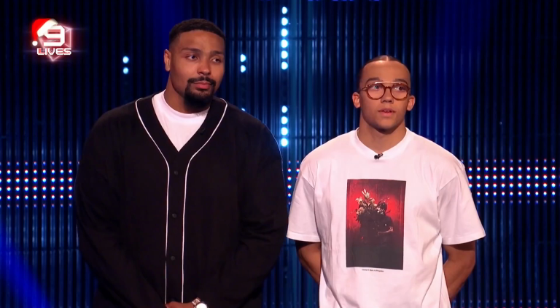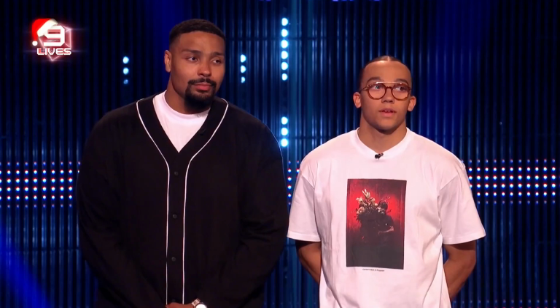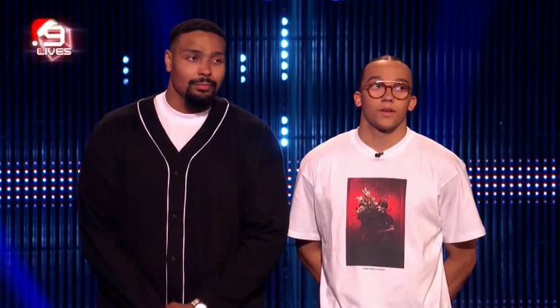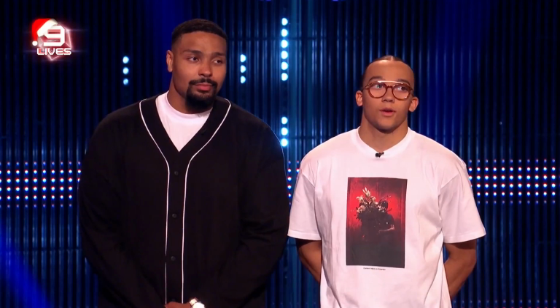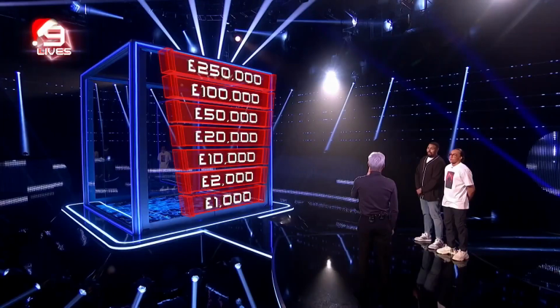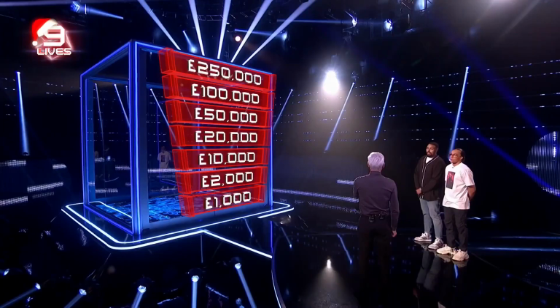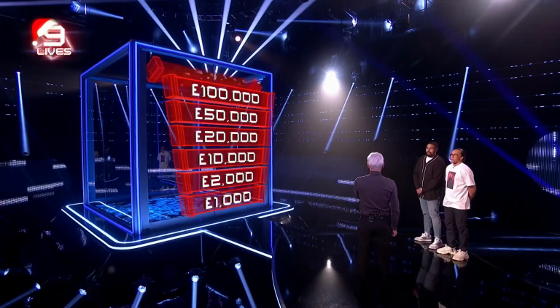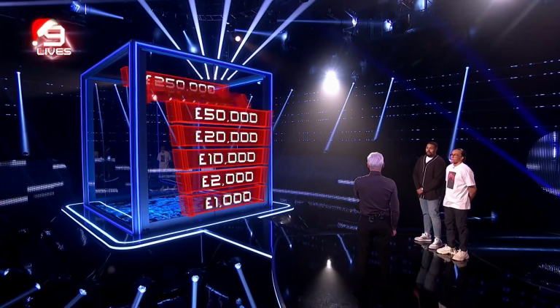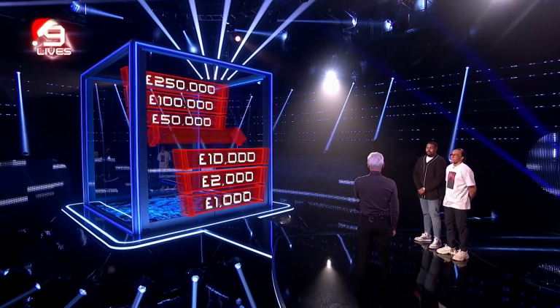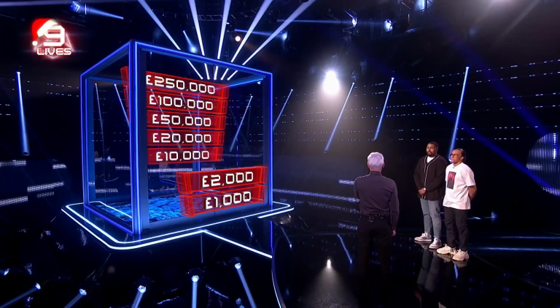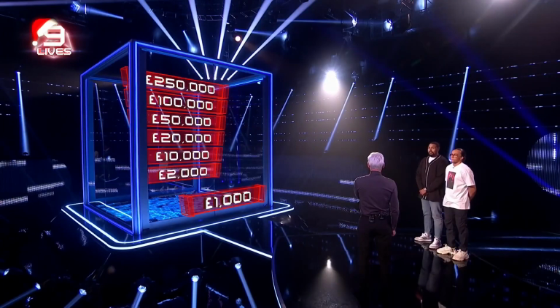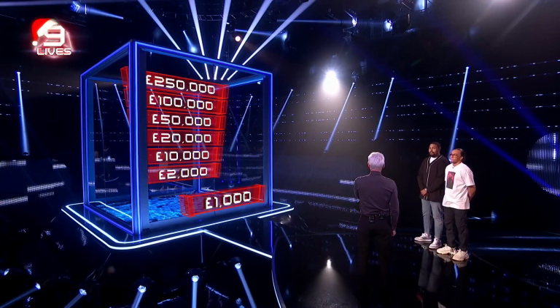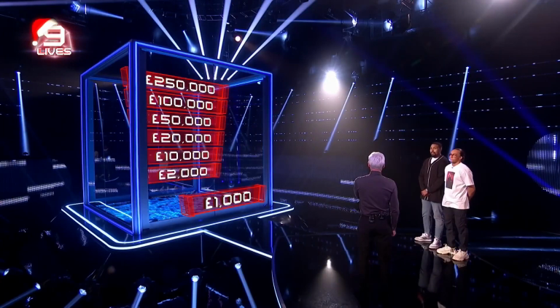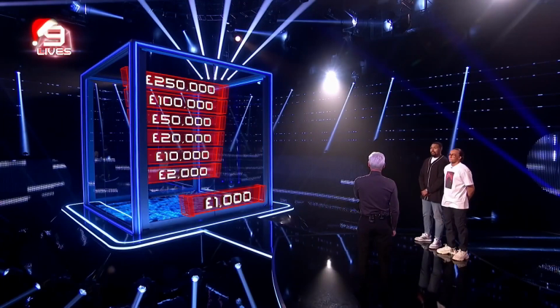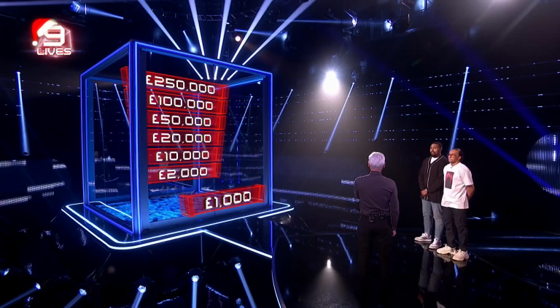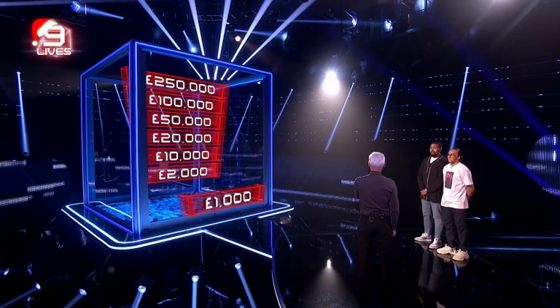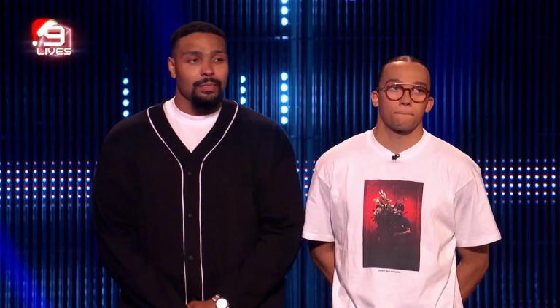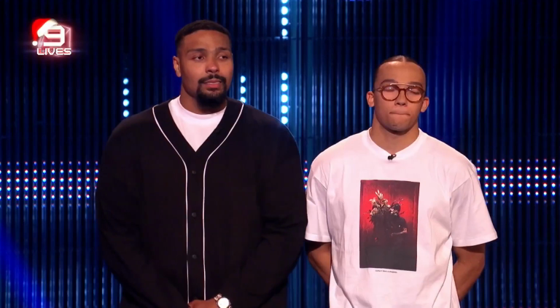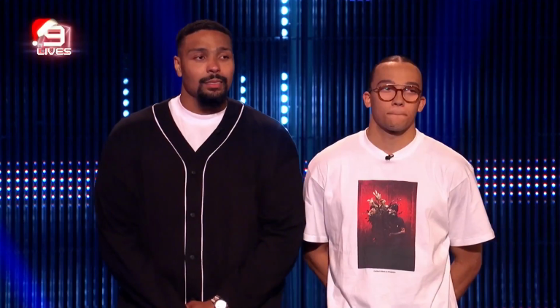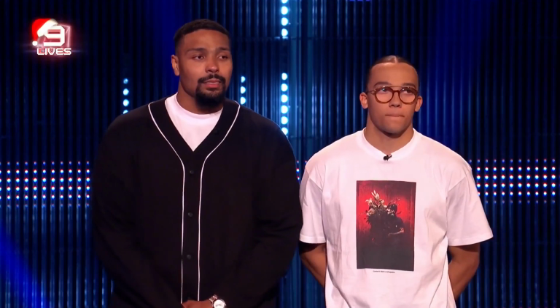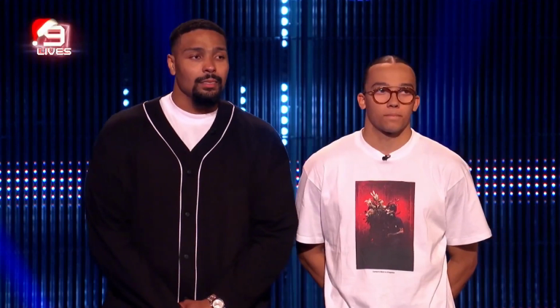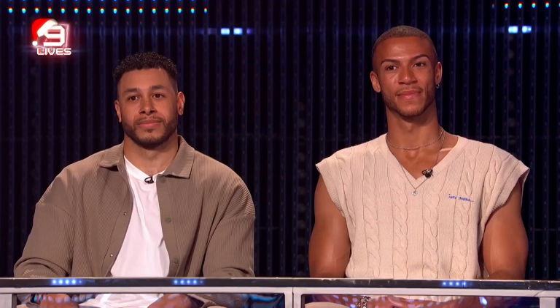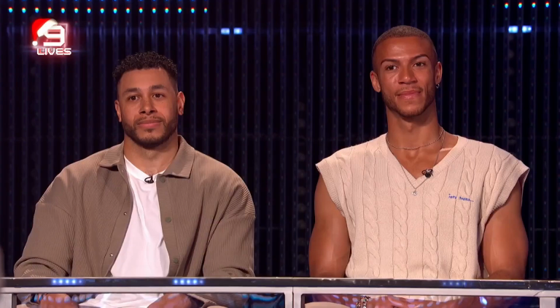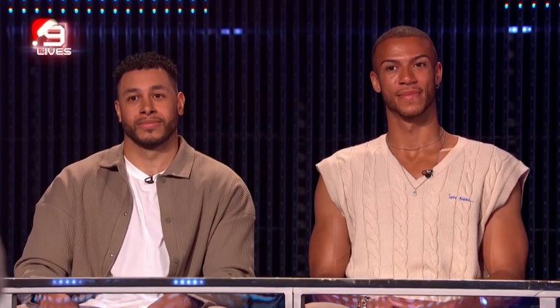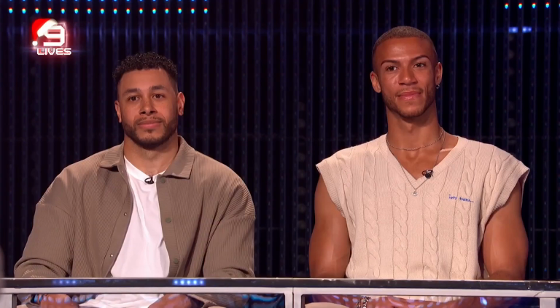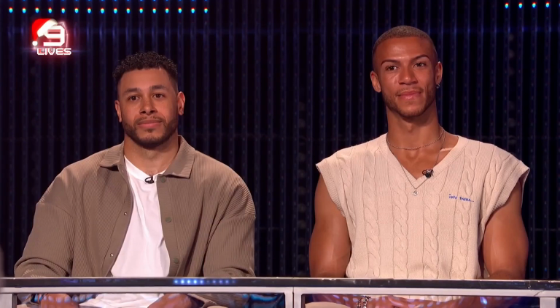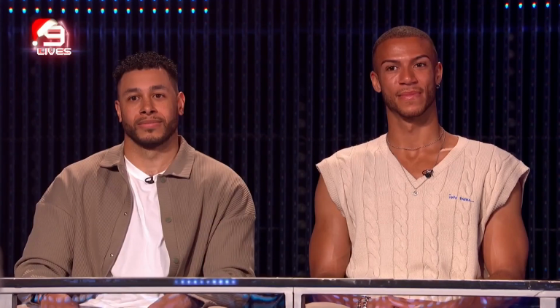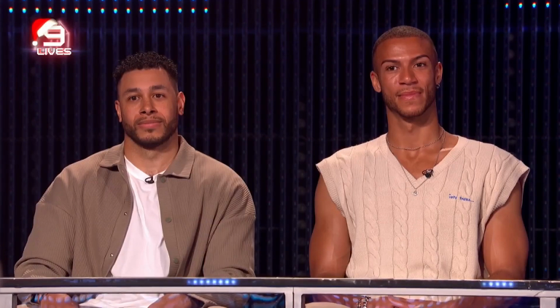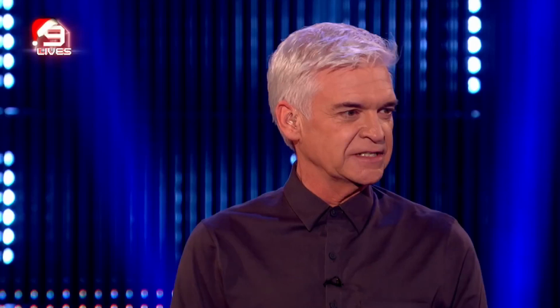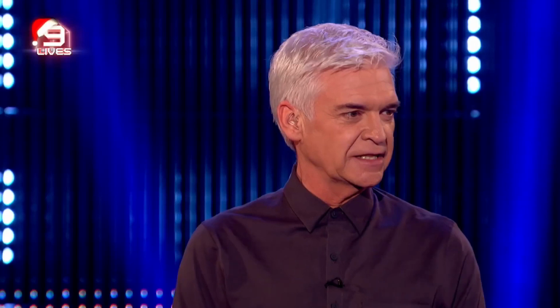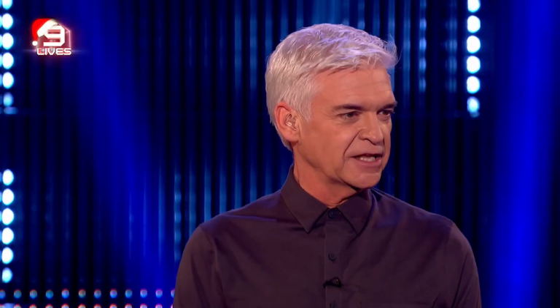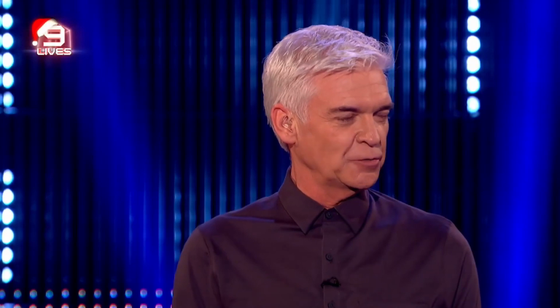That game one though is for a thousand pounds — that's where we've got to start, and this is what's inside the cube.